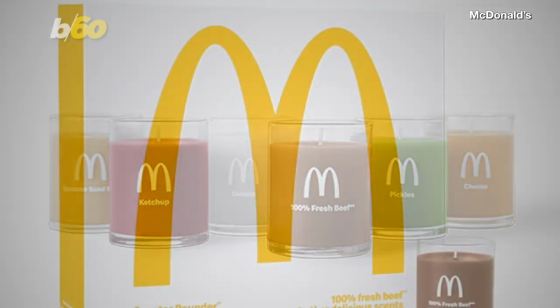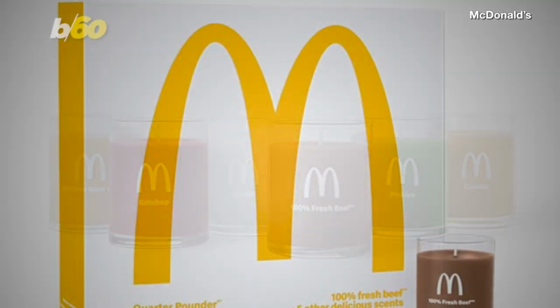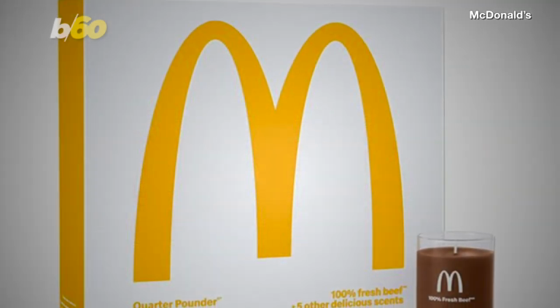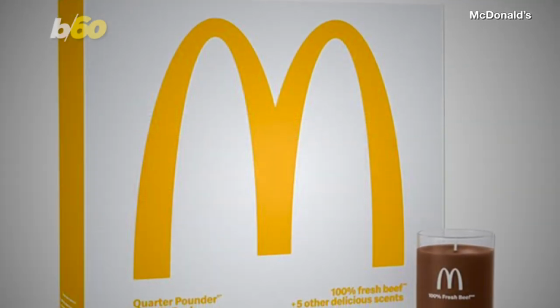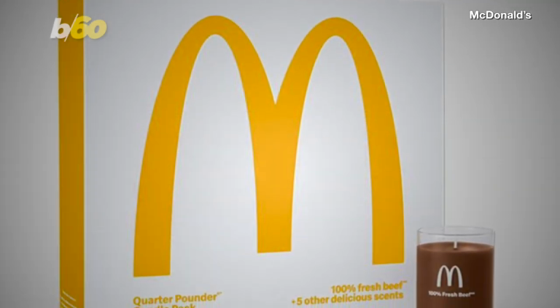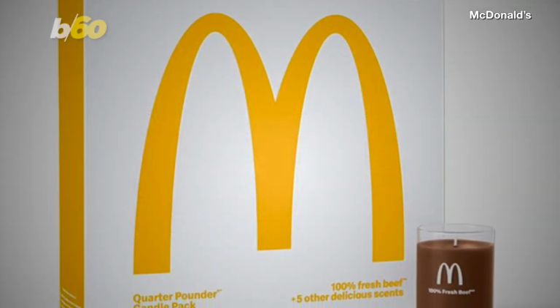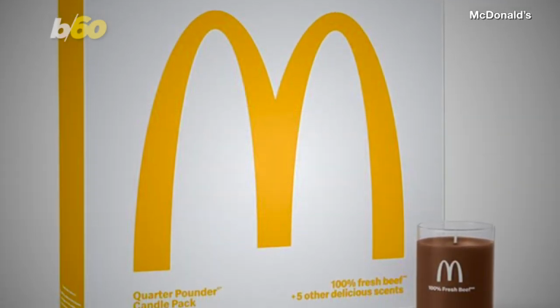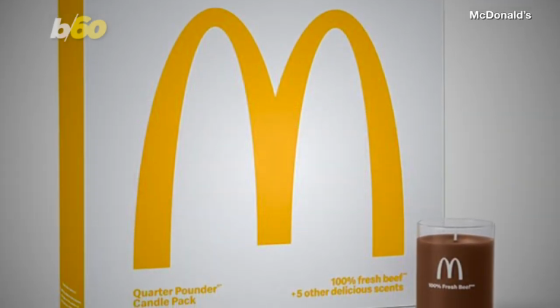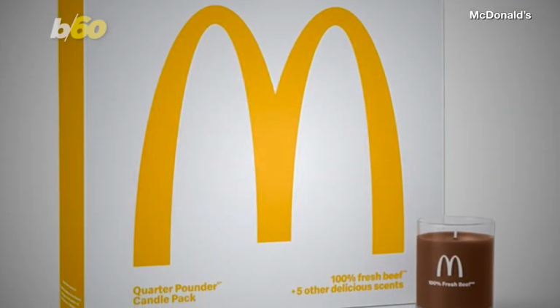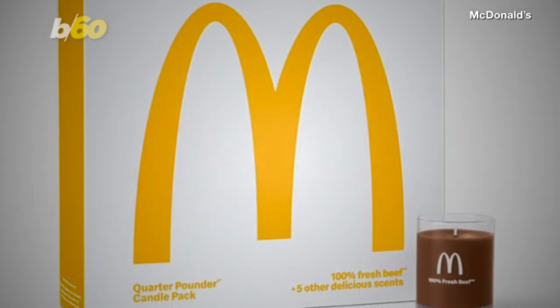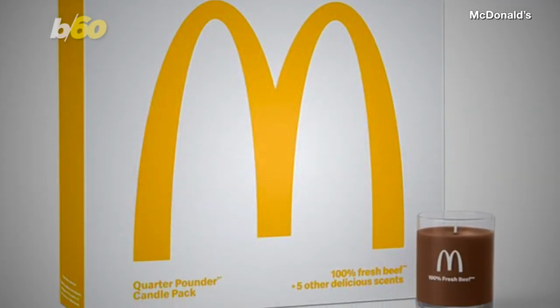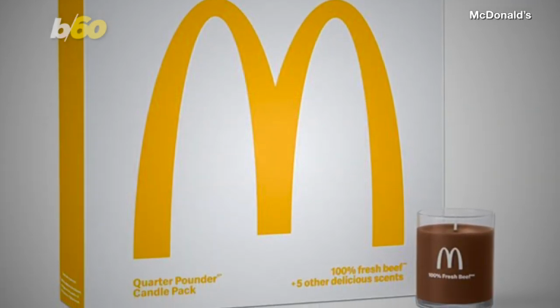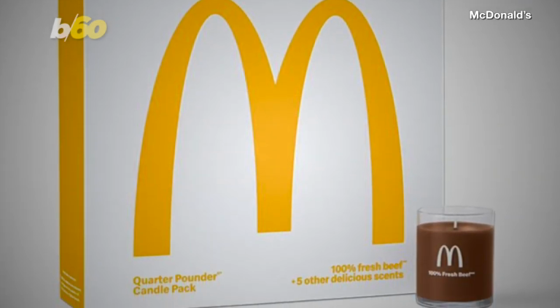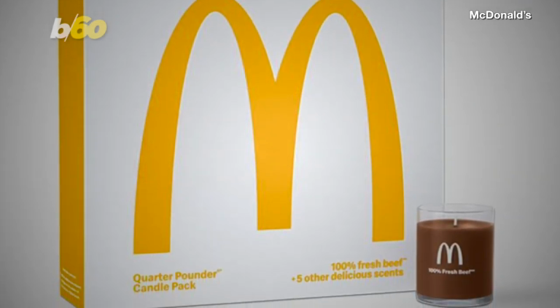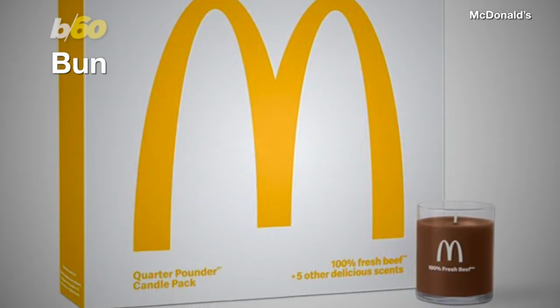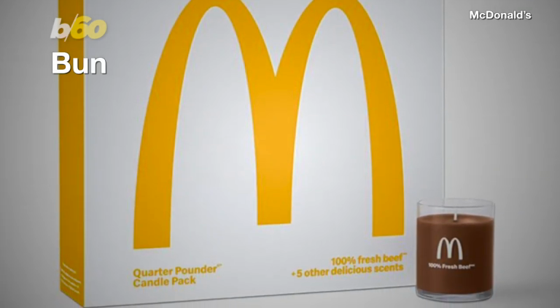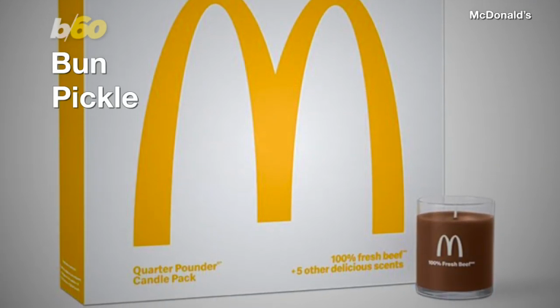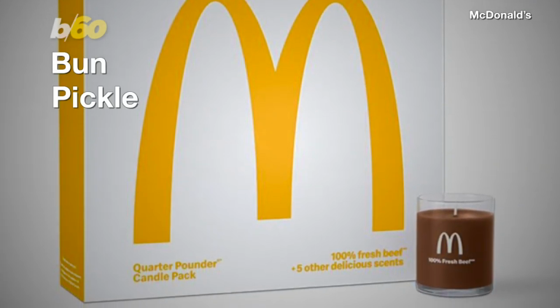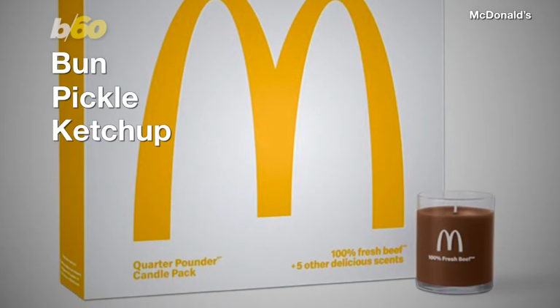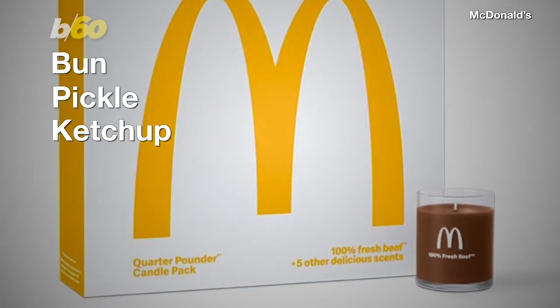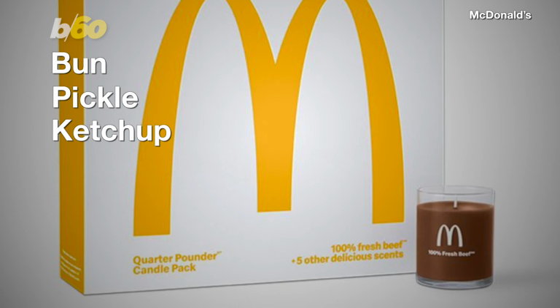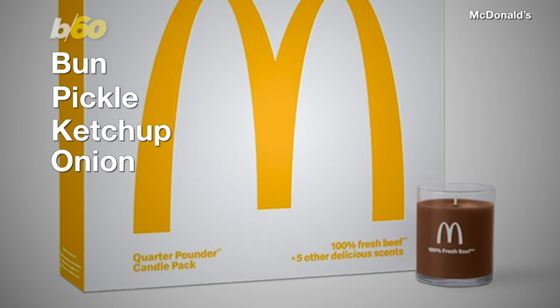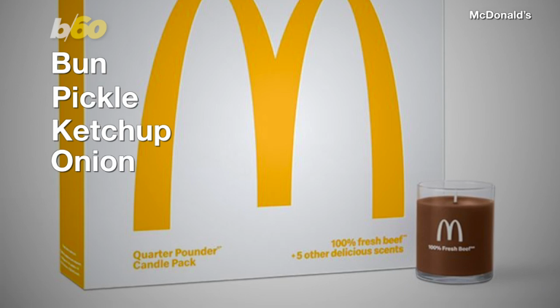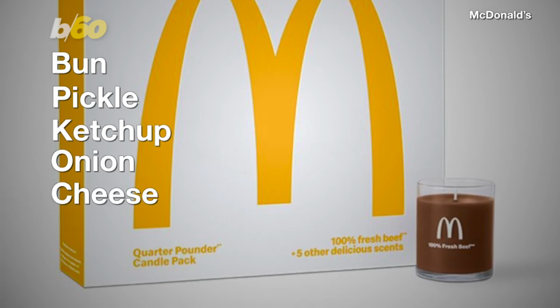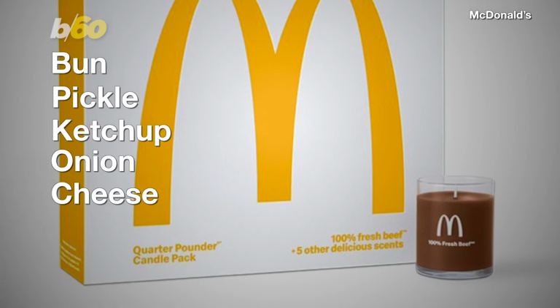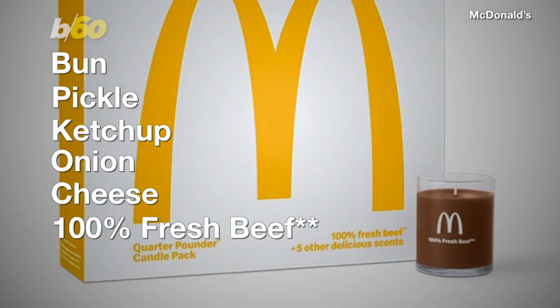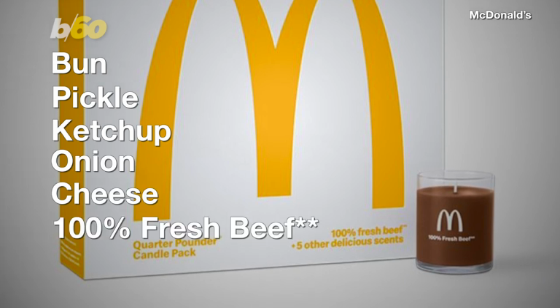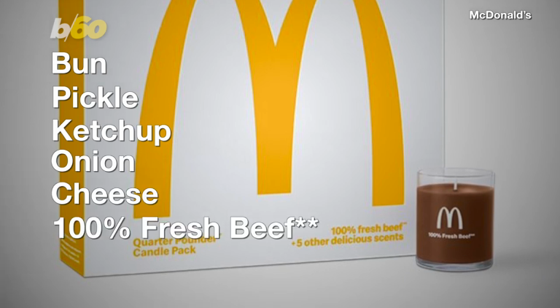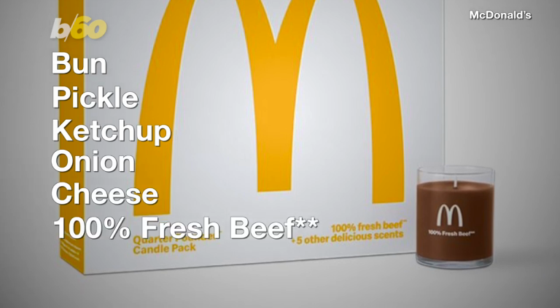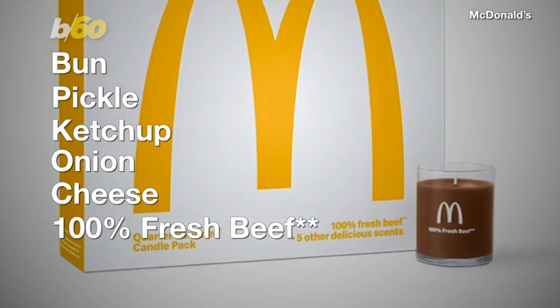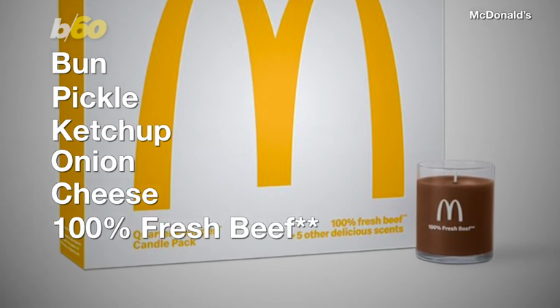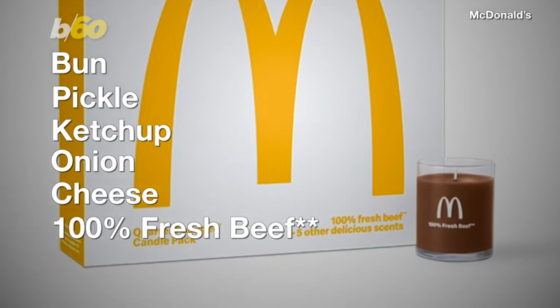The set of six candles are scented after the burger's ingredients: bun, pickle, ketchup, onion, cheese, and 100% fresh beef.